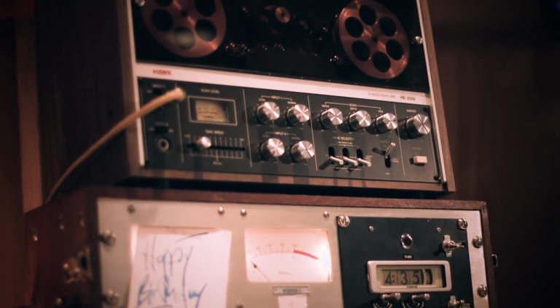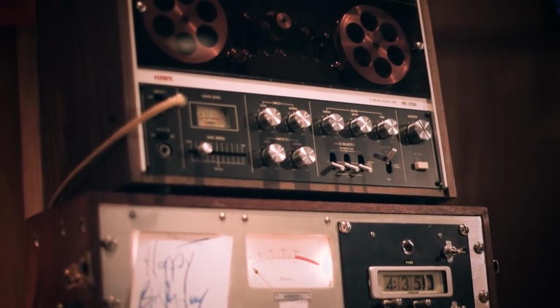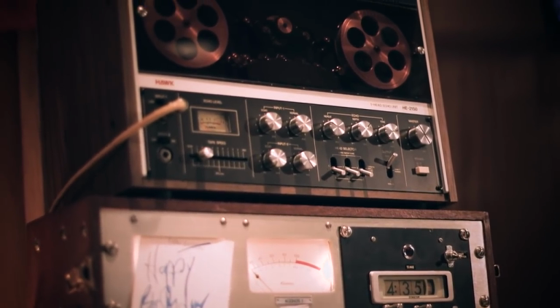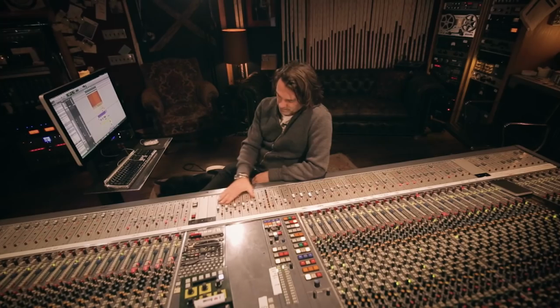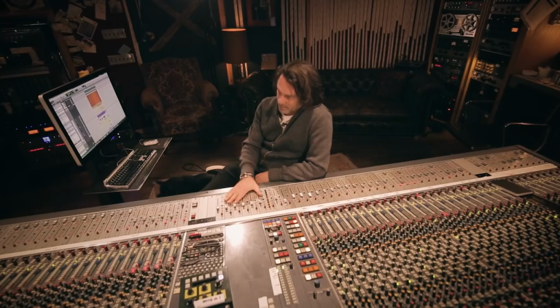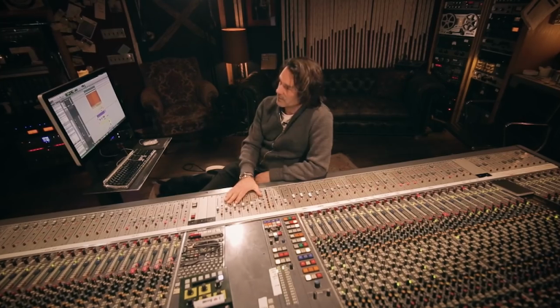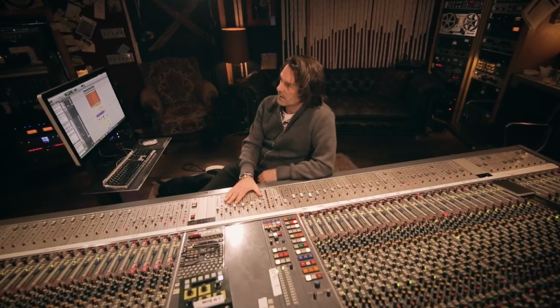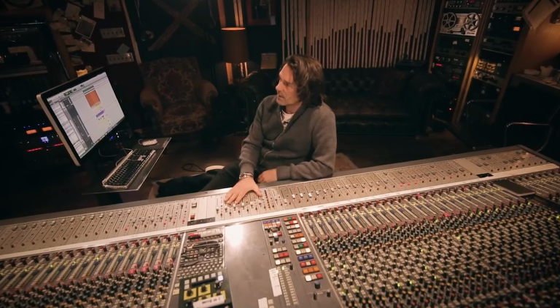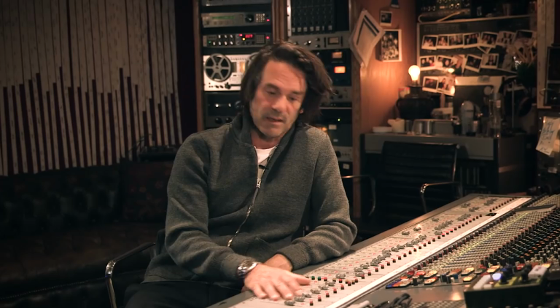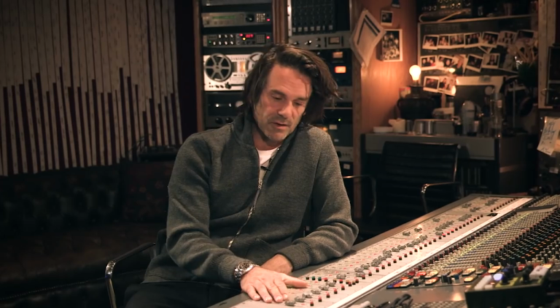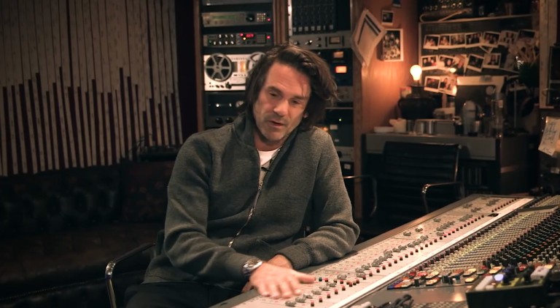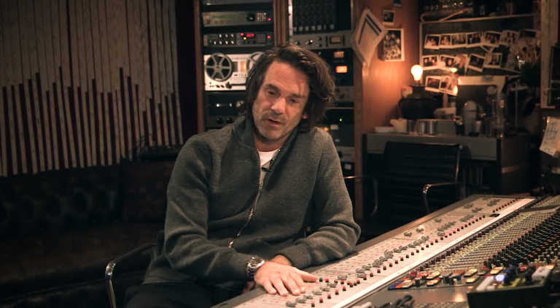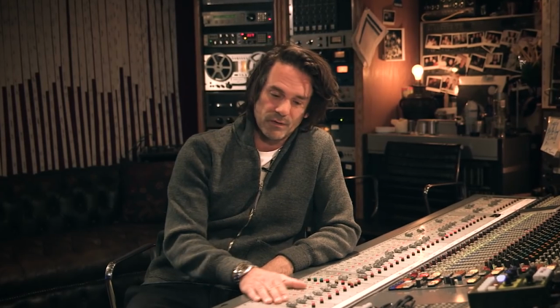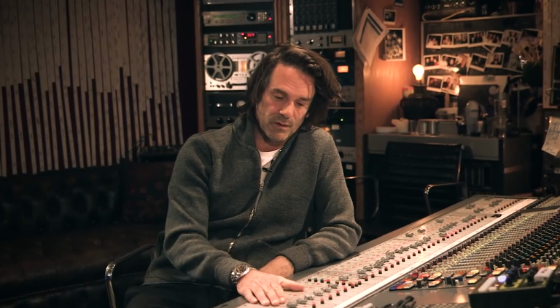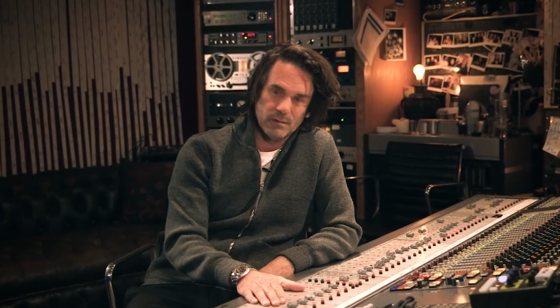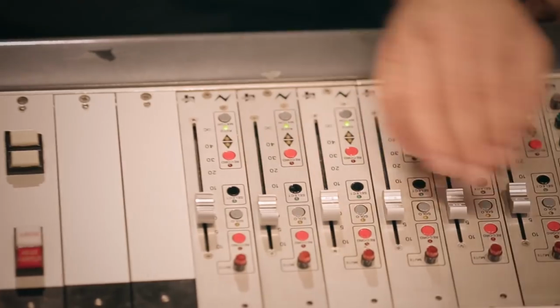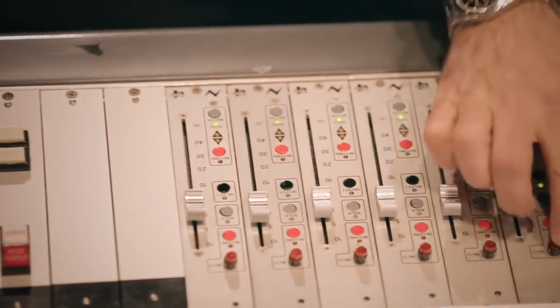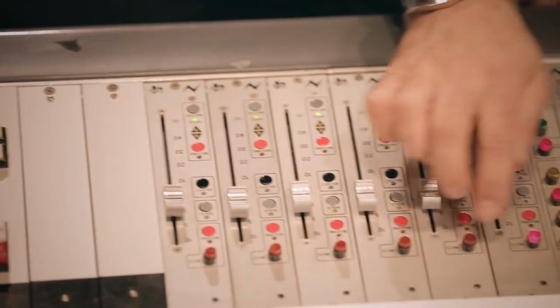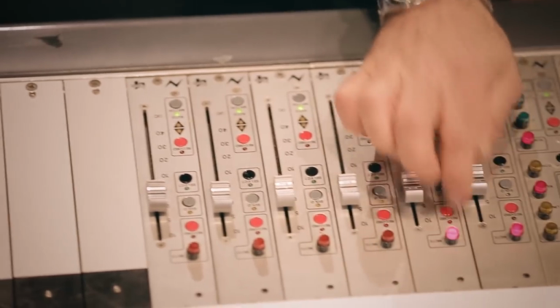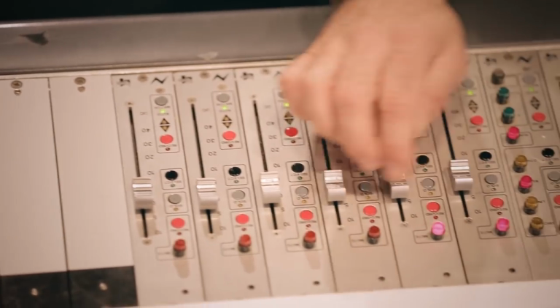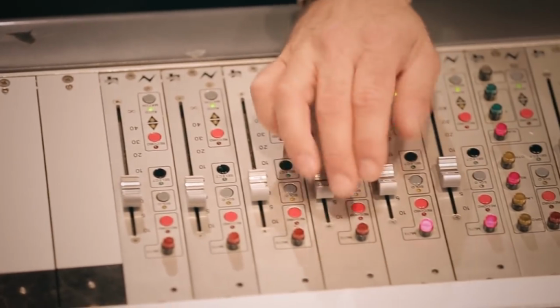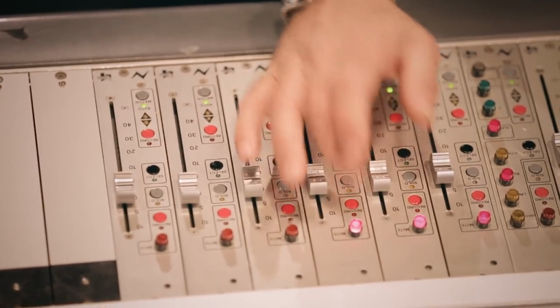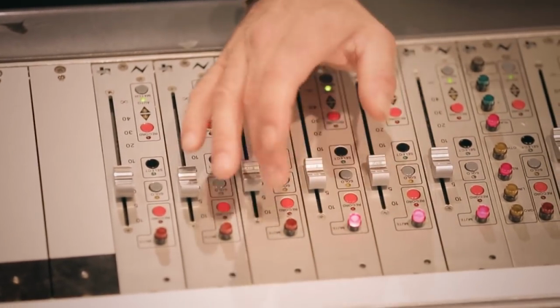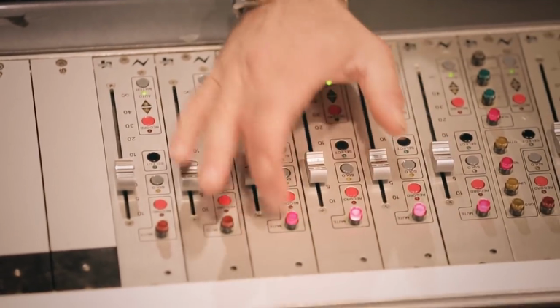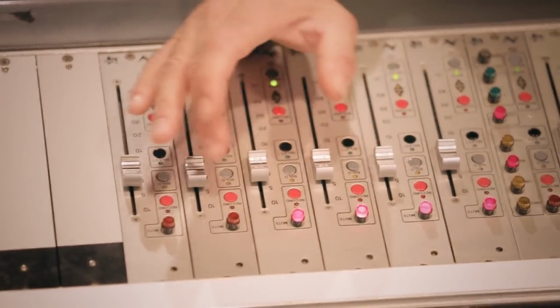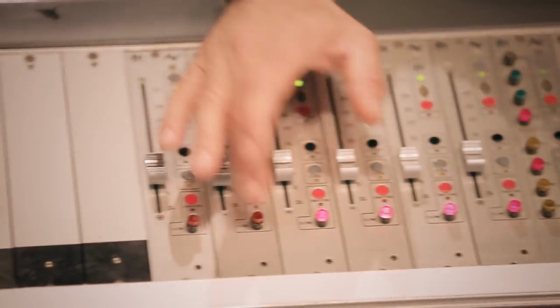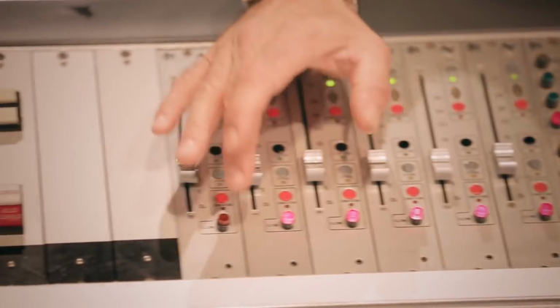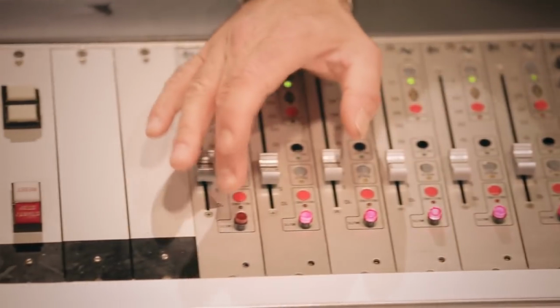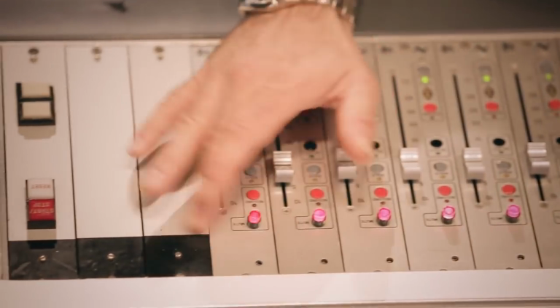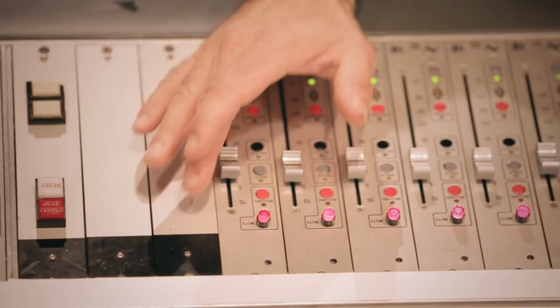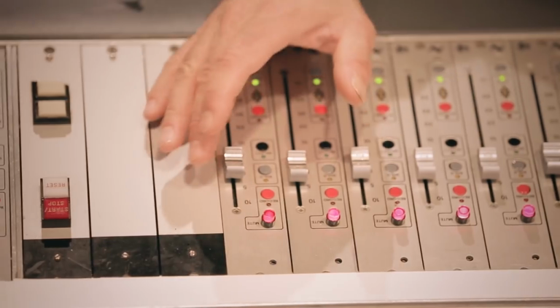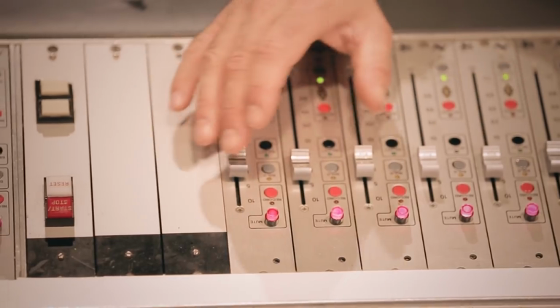I've got six faders here that control the whole console, so I've got drums, bass, guitar, keyboards, background, and lead vocal.